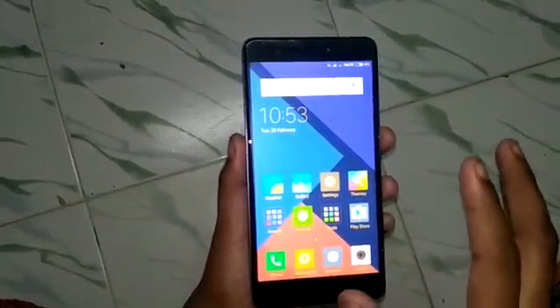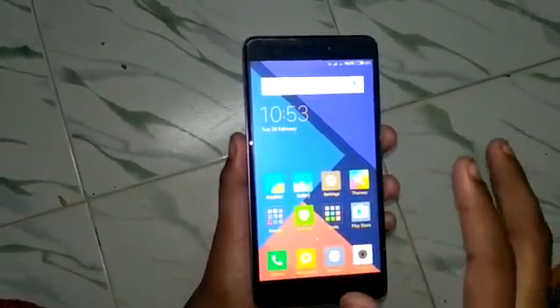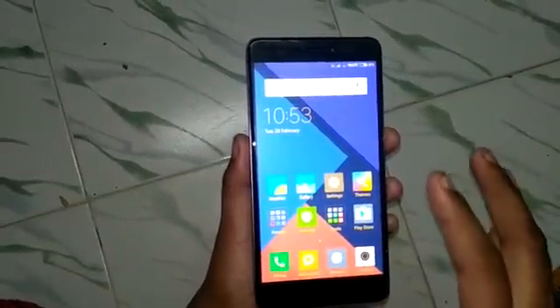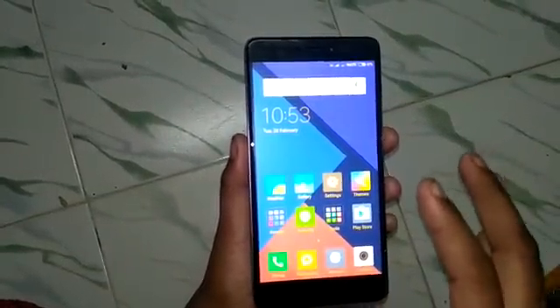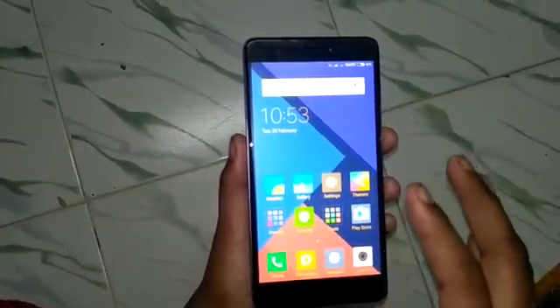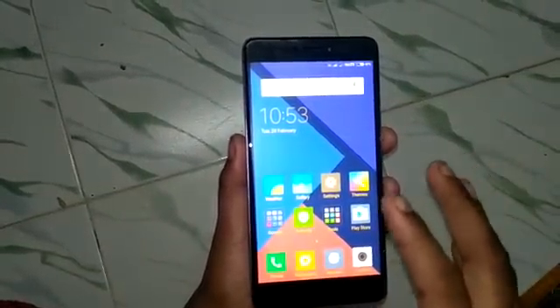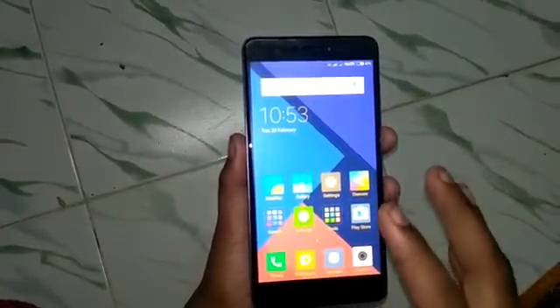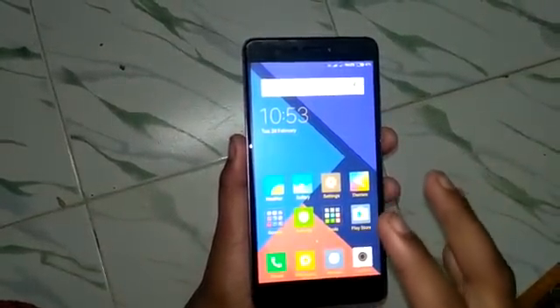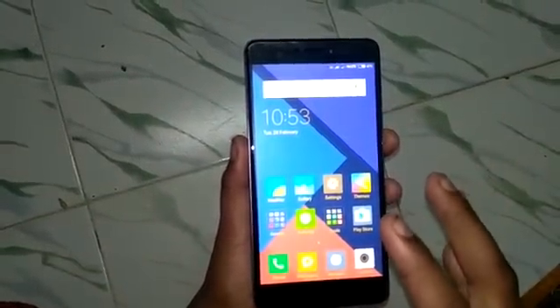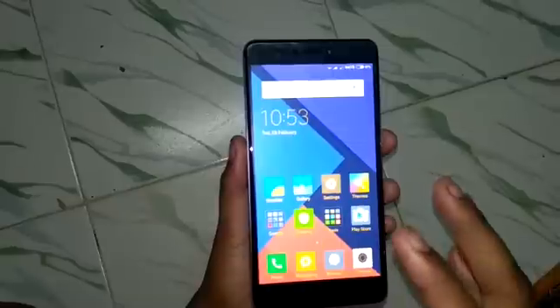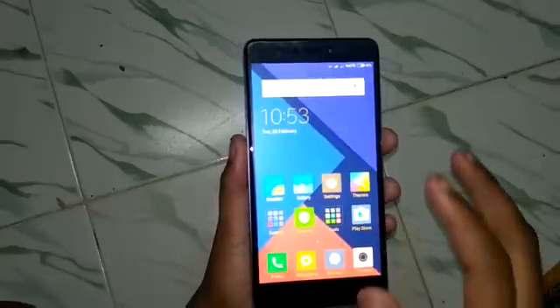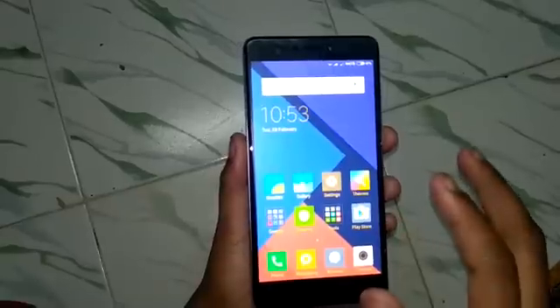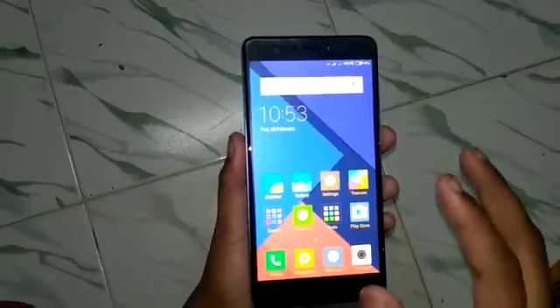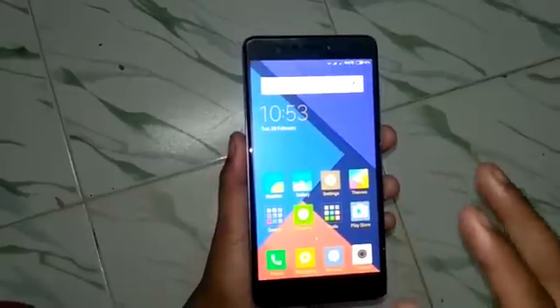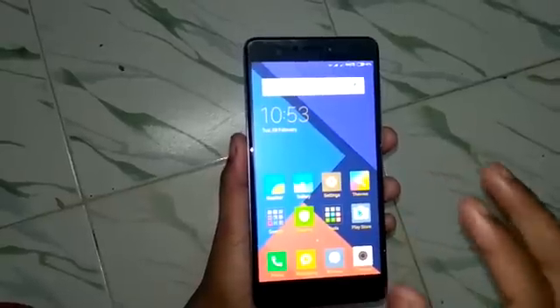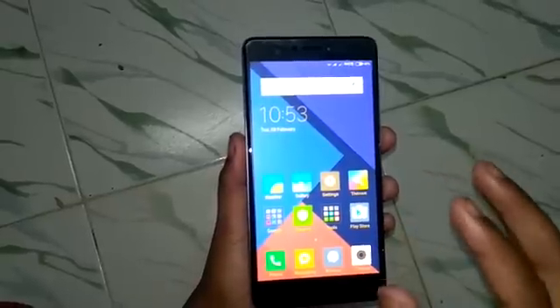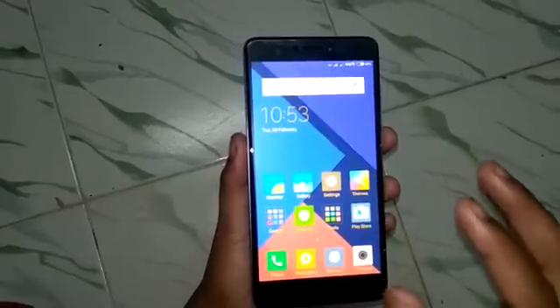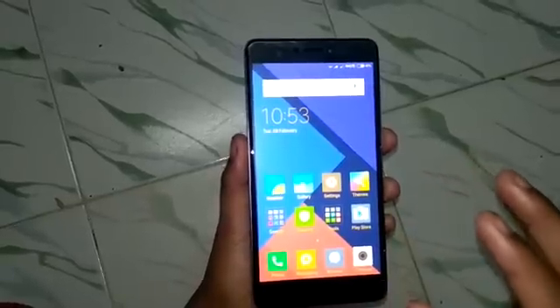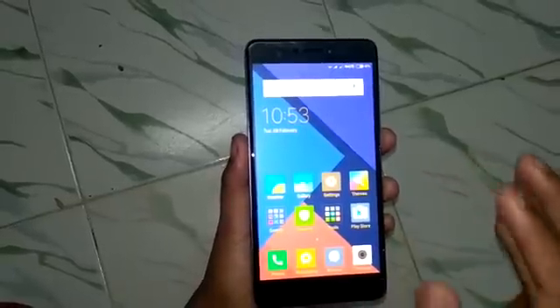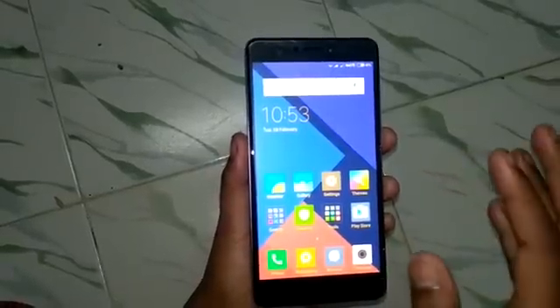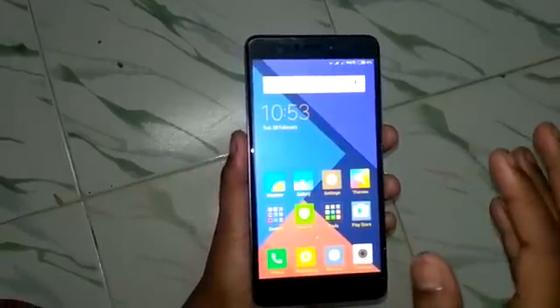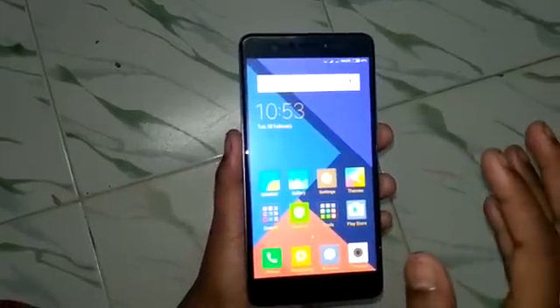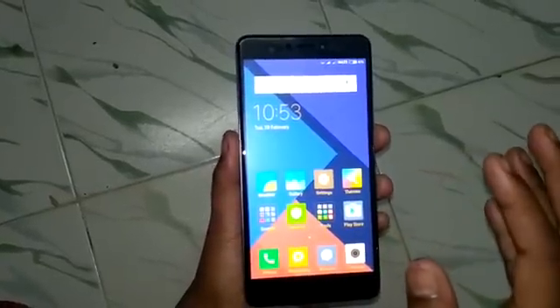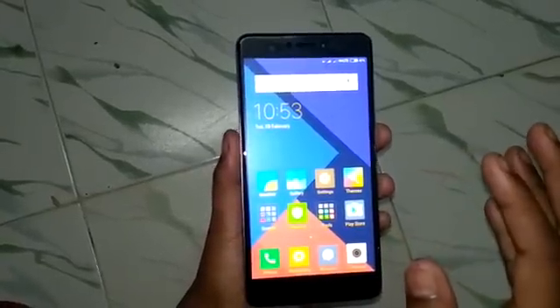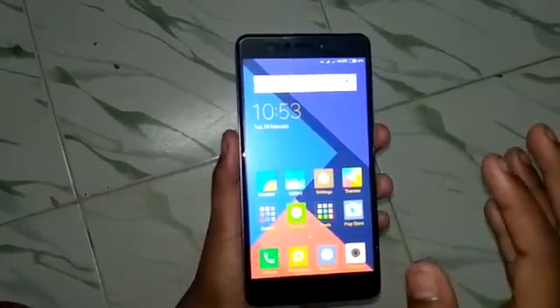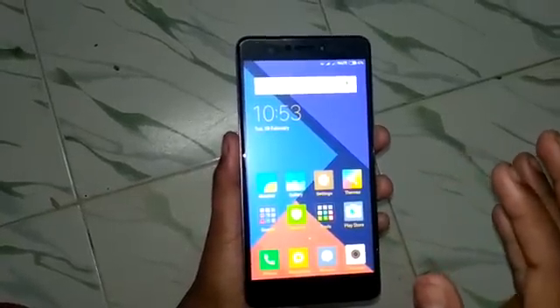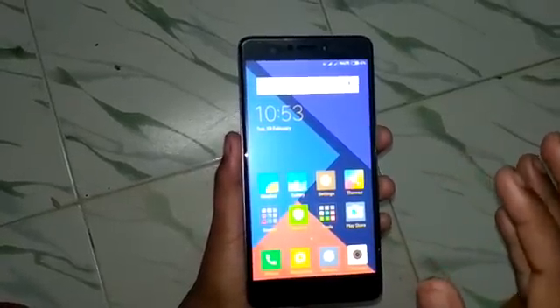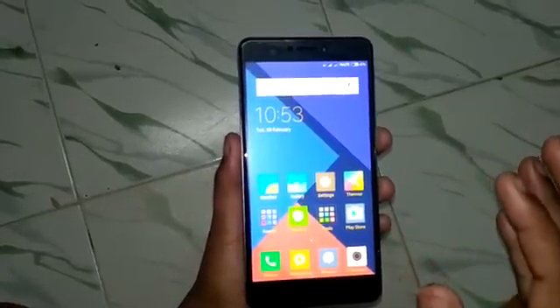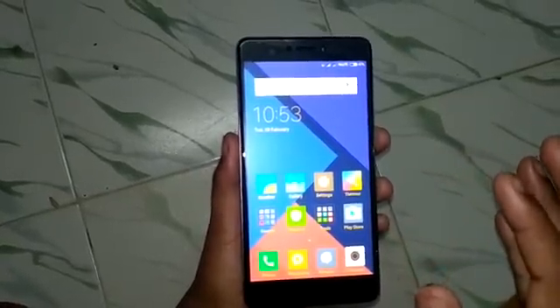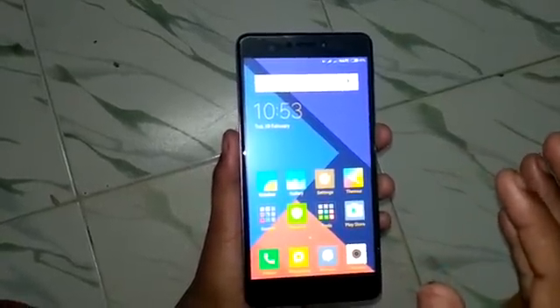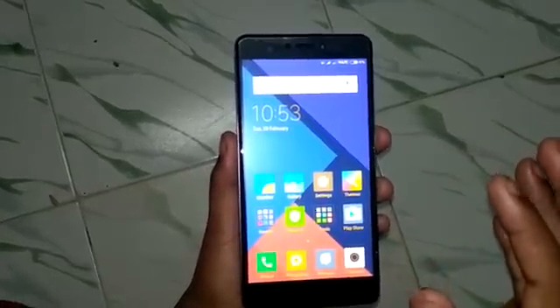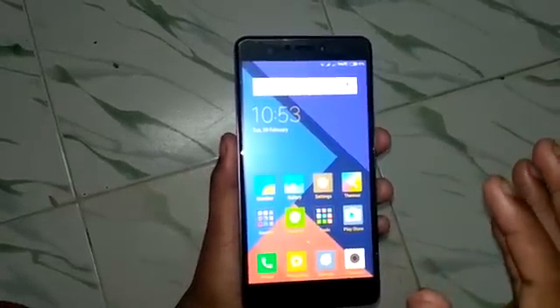These are the three methods to take a screenshot. Thank you.